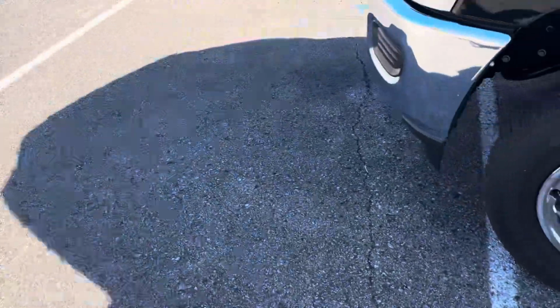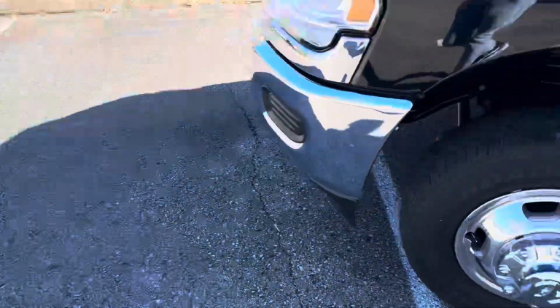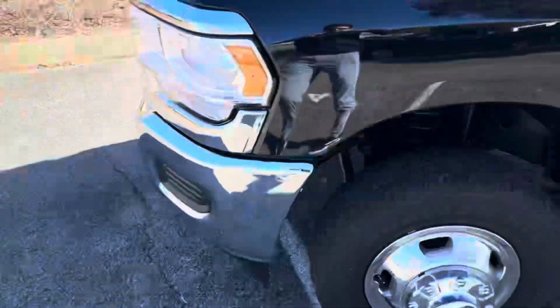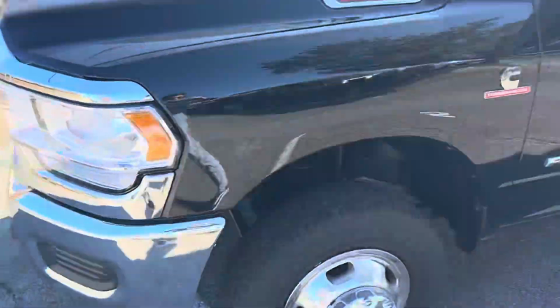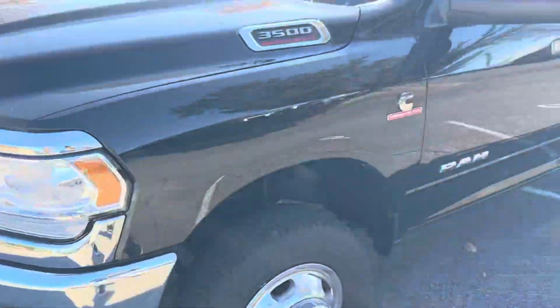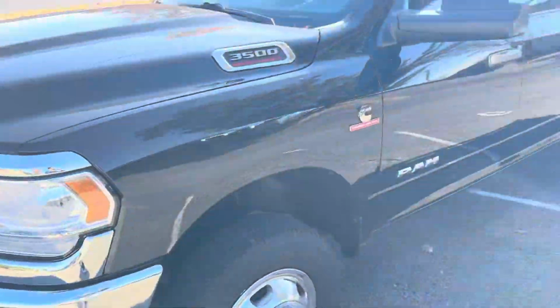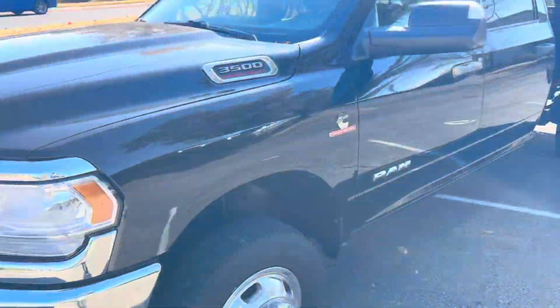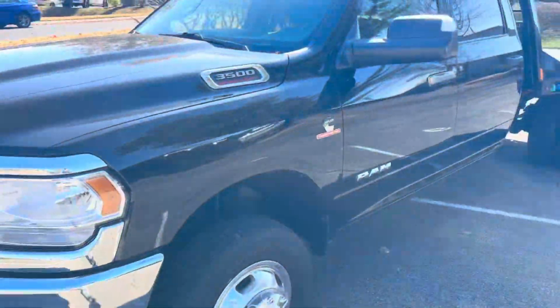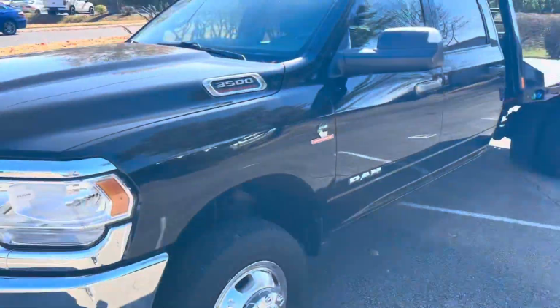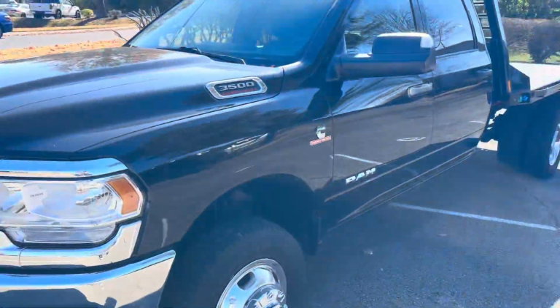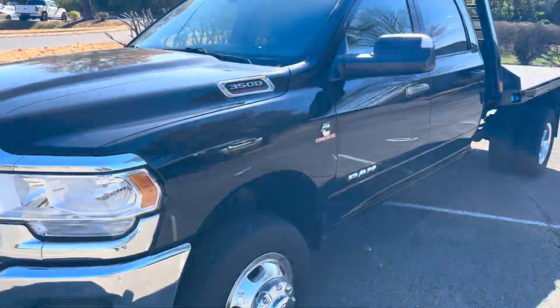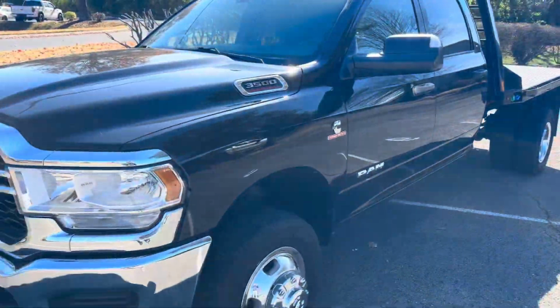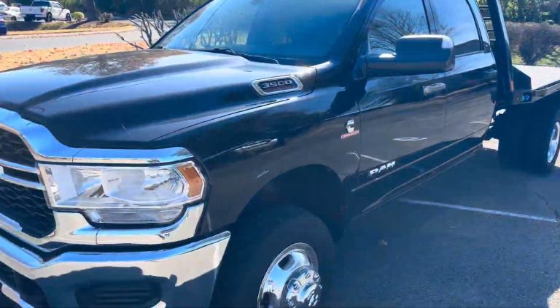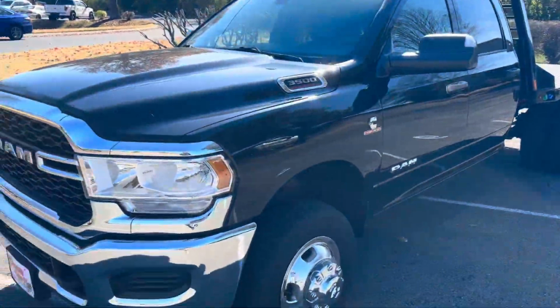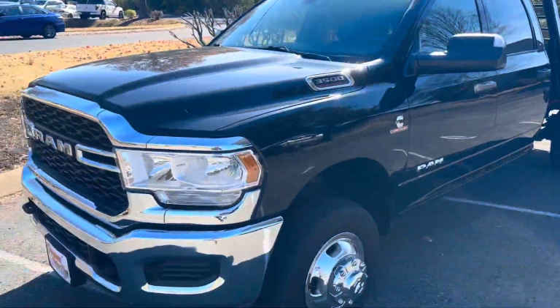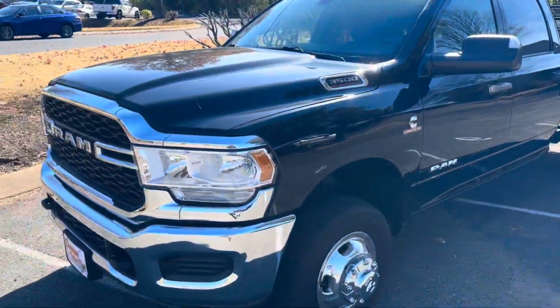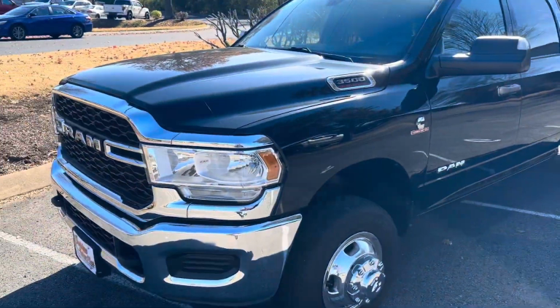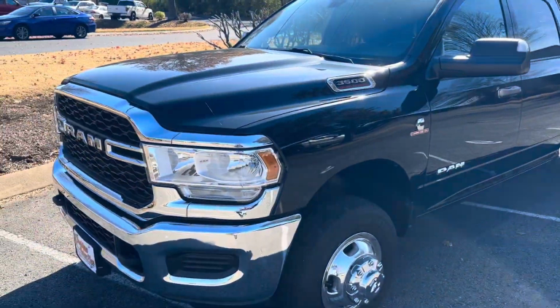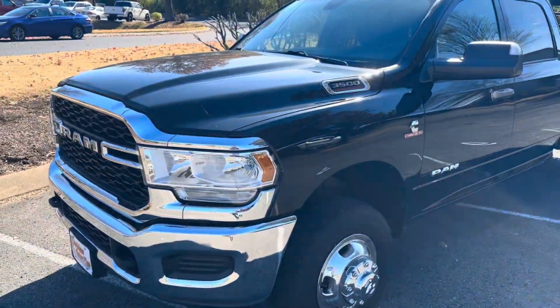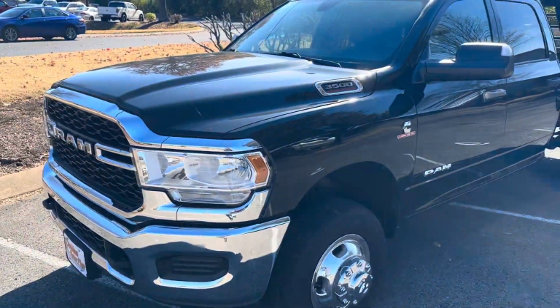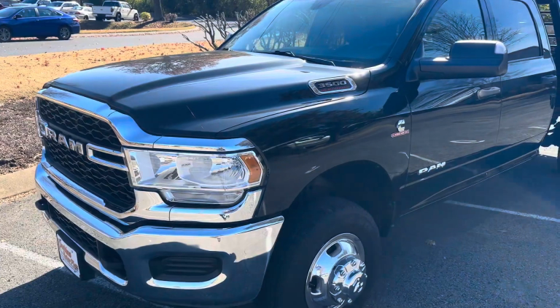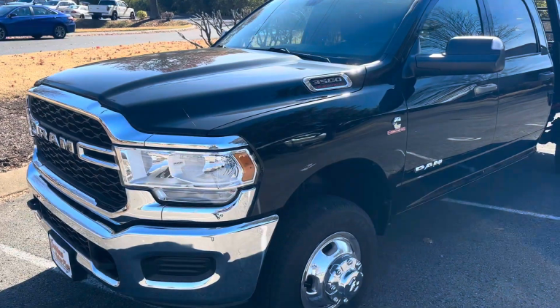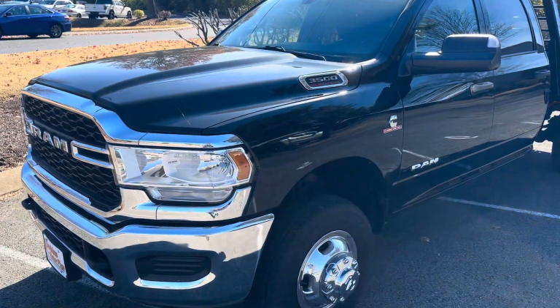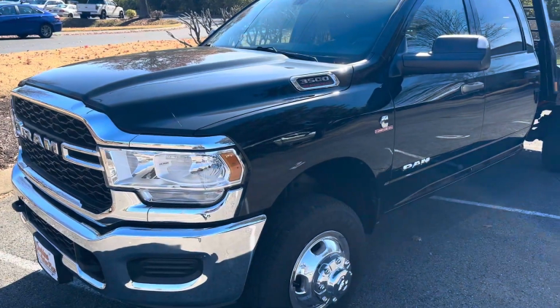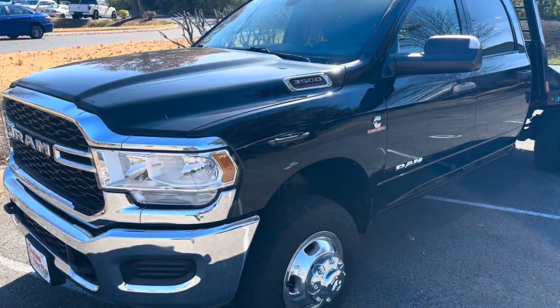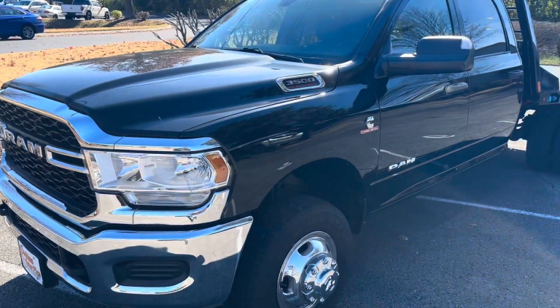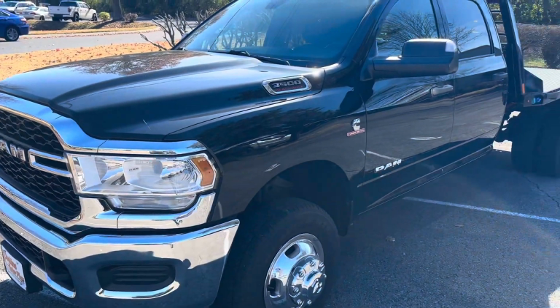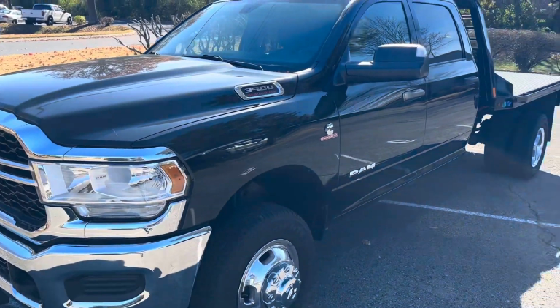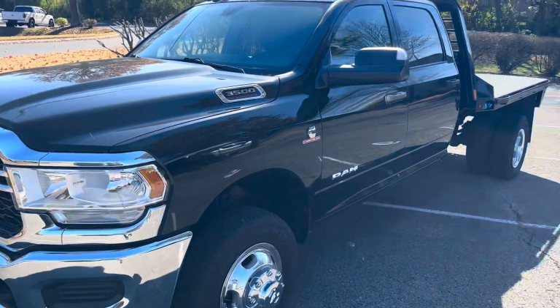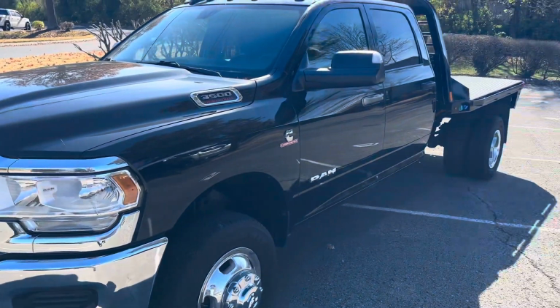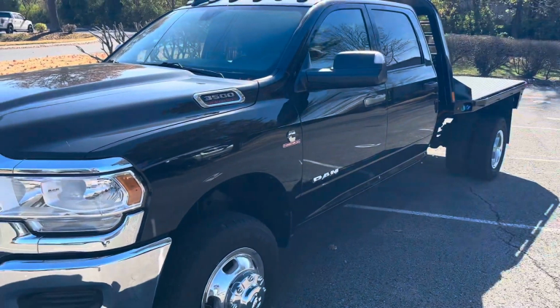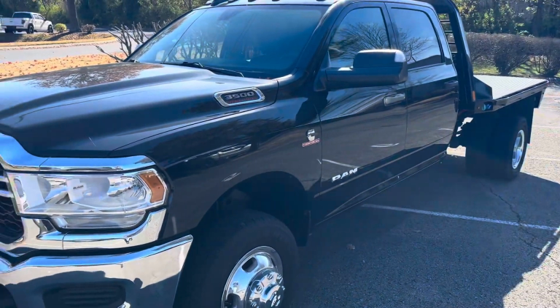I'm going to hop out of here and get you one more curb appeal shot of it. I know if you love it in the photo booth you're going to love it in person. I'm happy to help answer any other questions you may have.